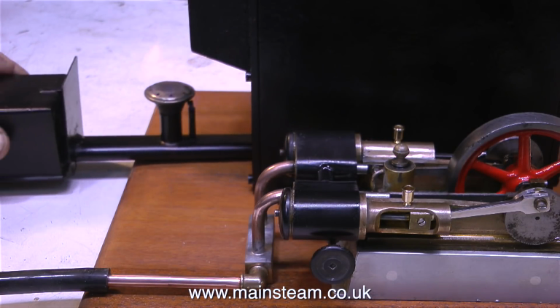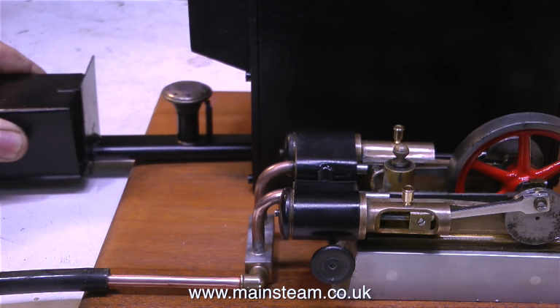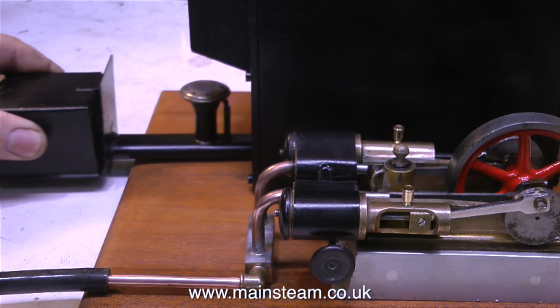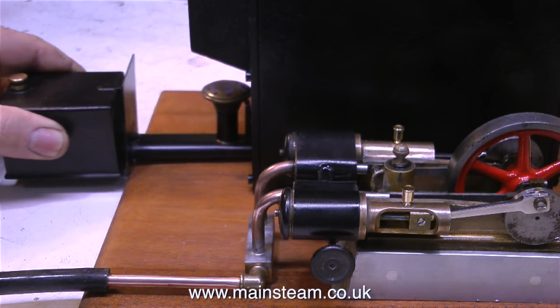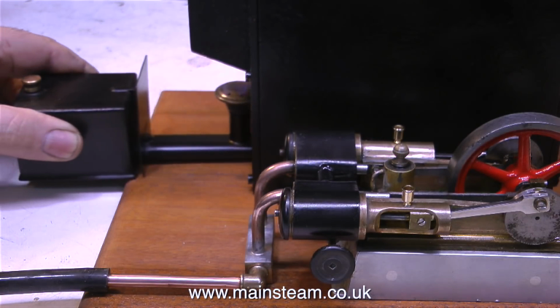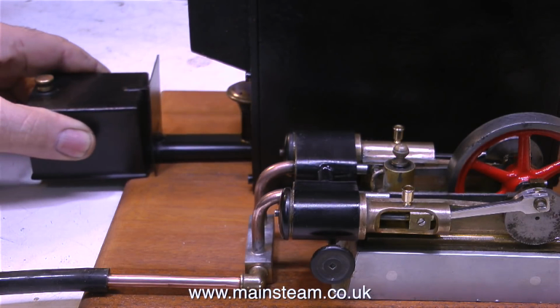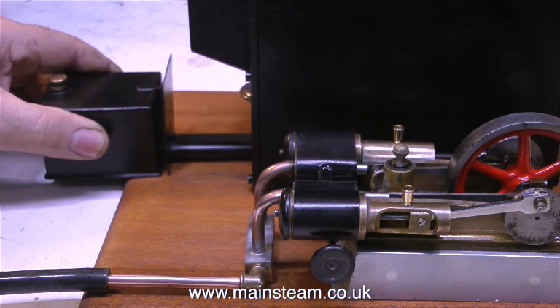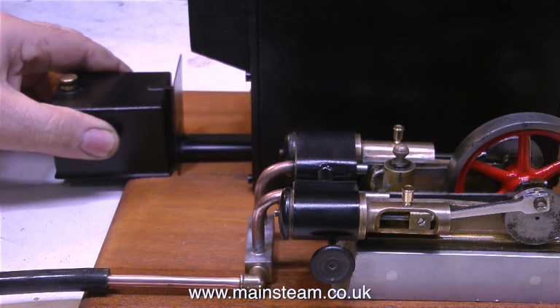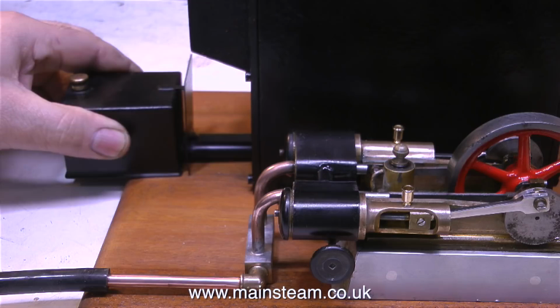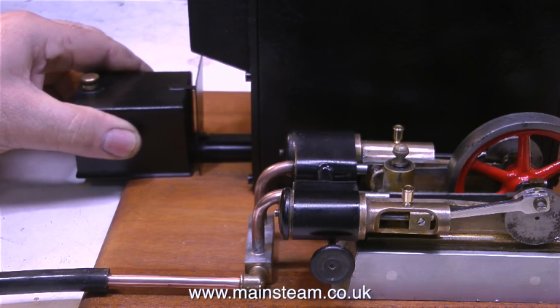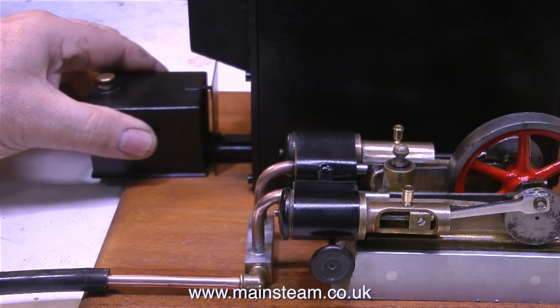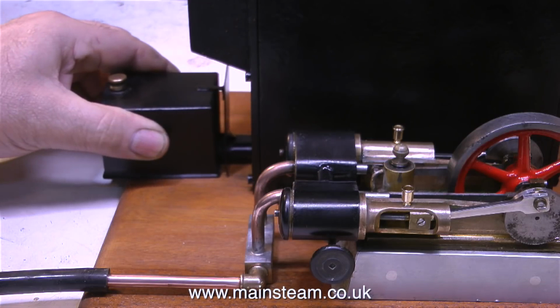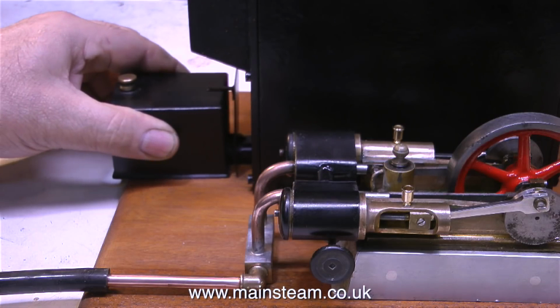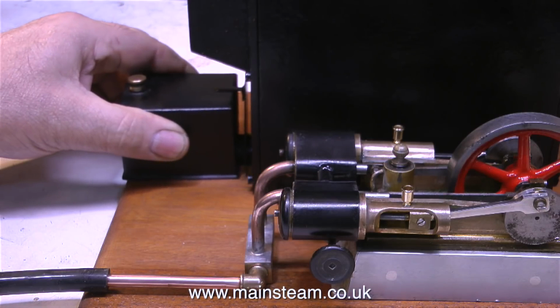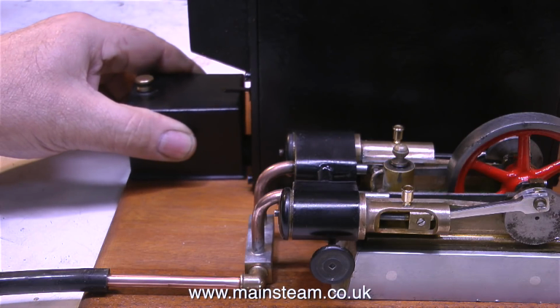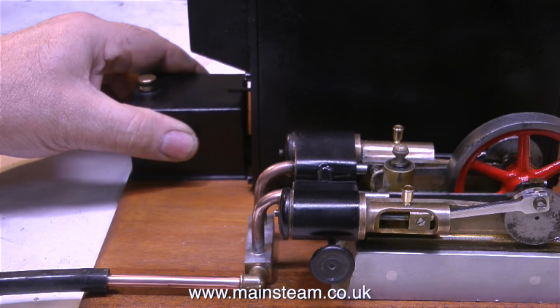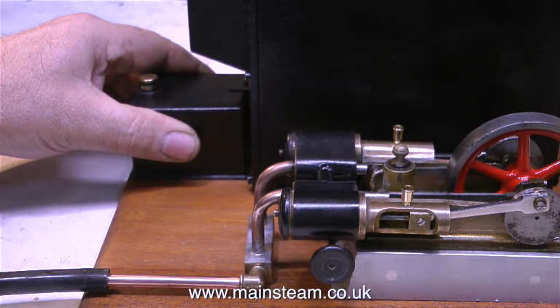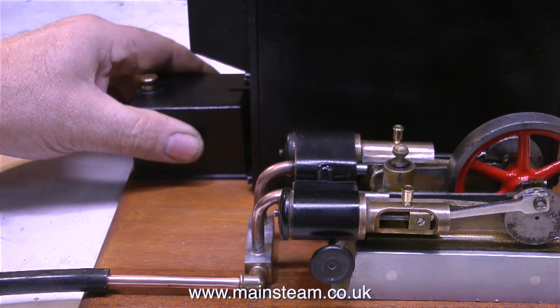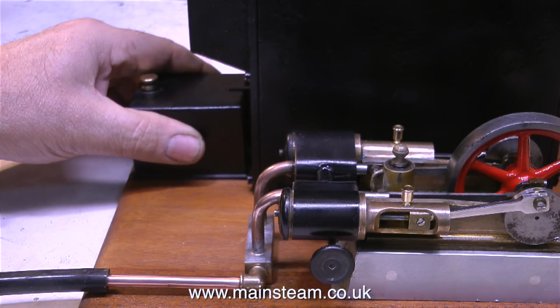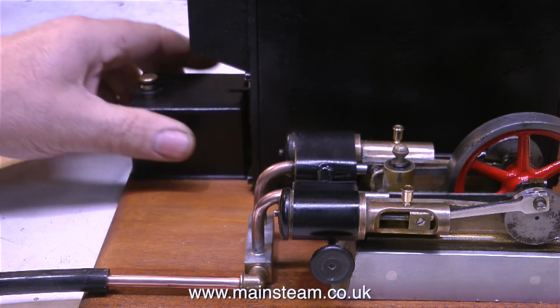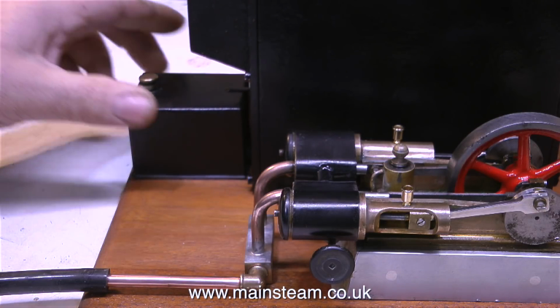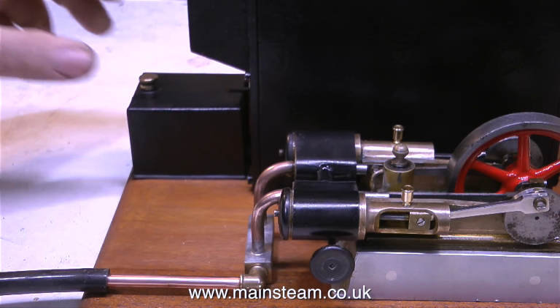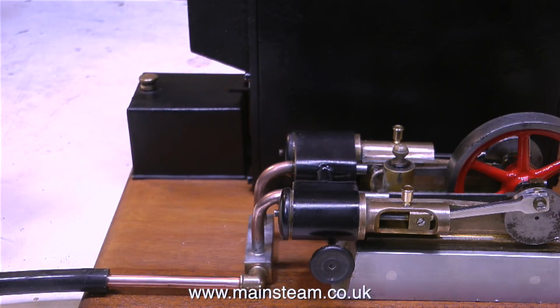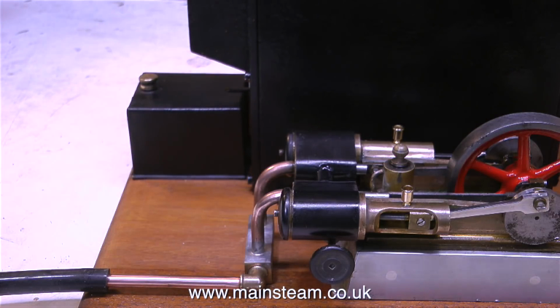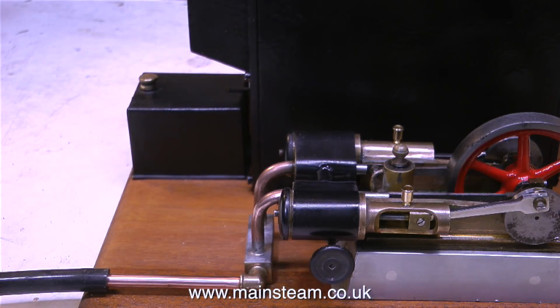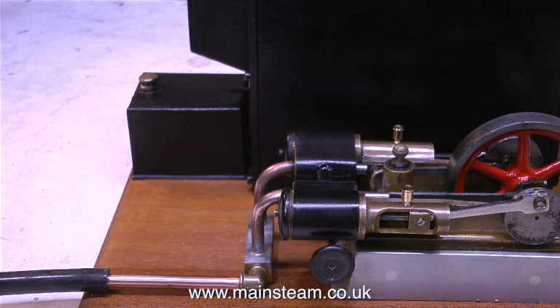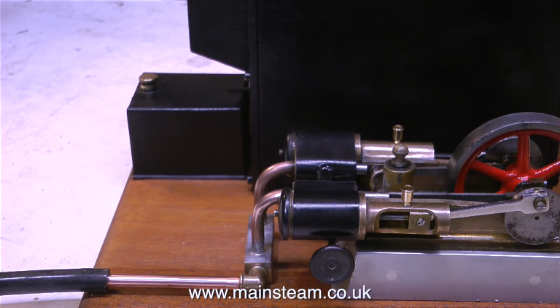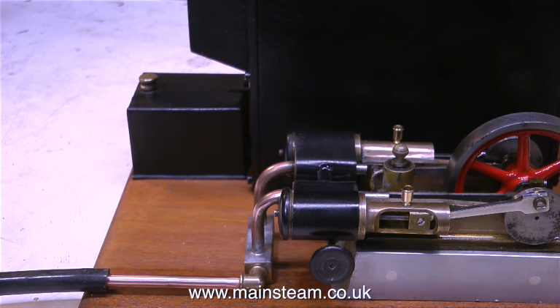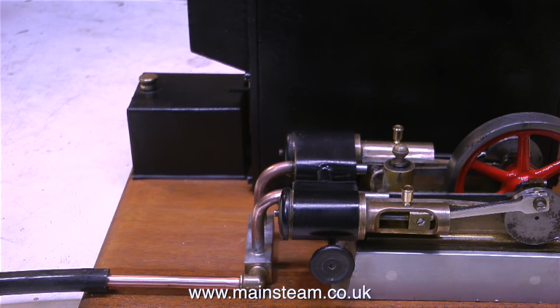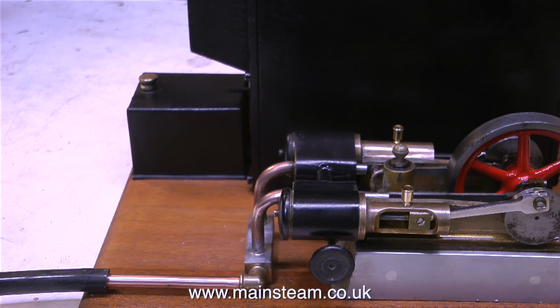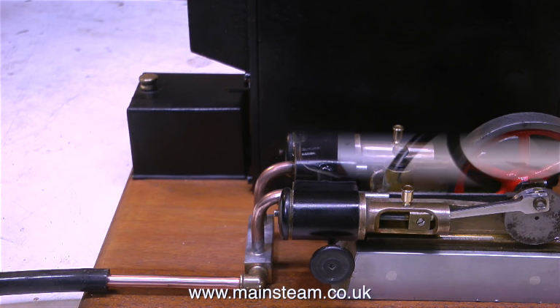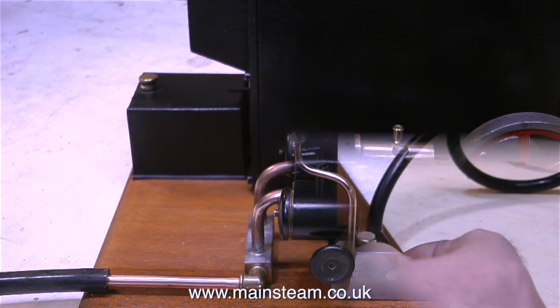Anyway, here we go — the burner's going into position, and it's only a matter of time now before I get some steam.